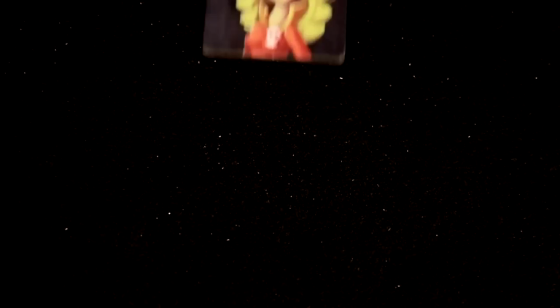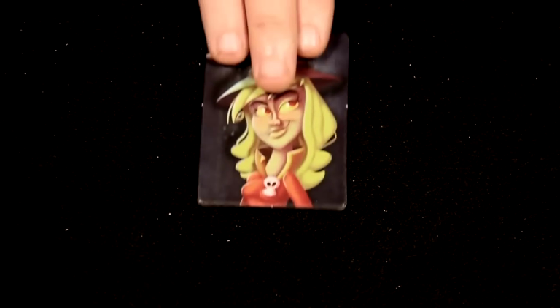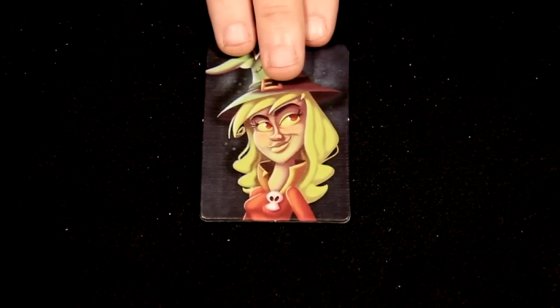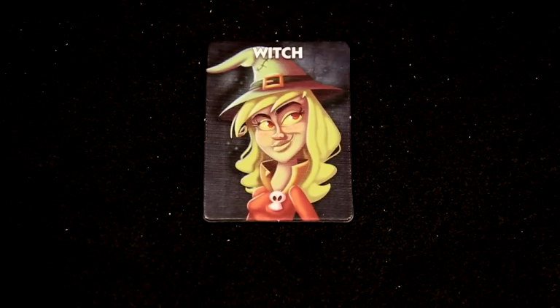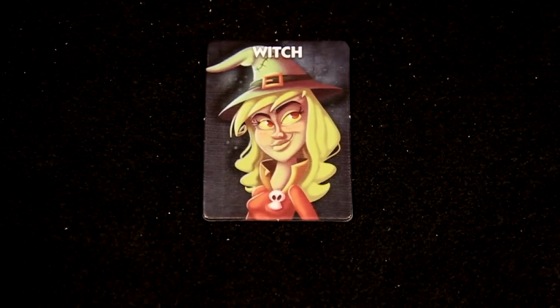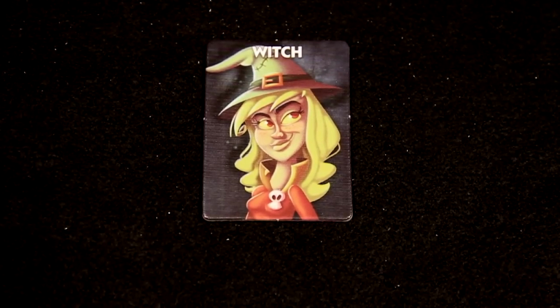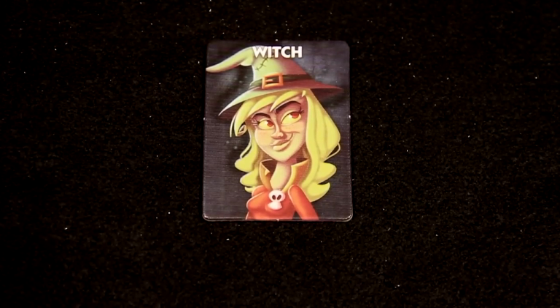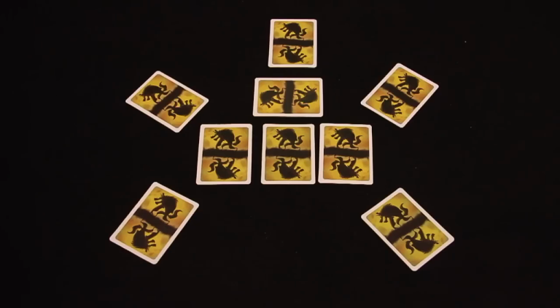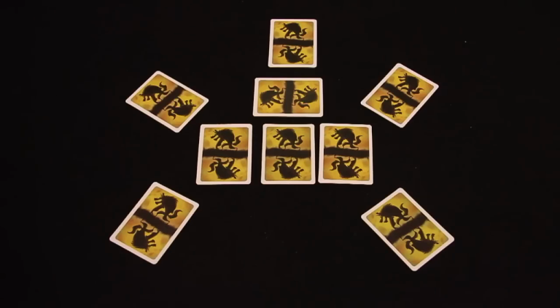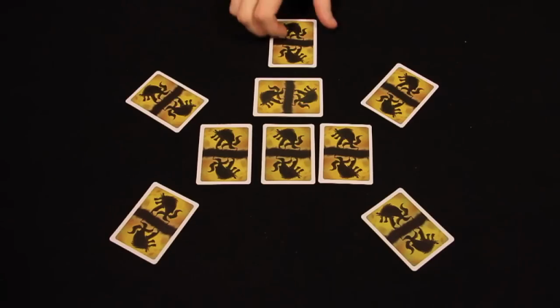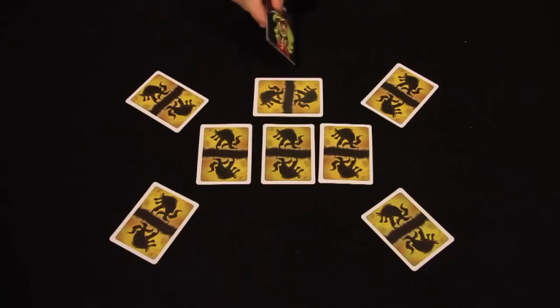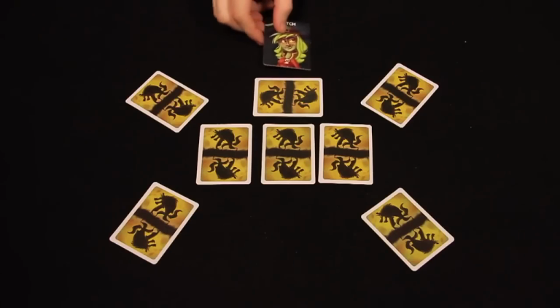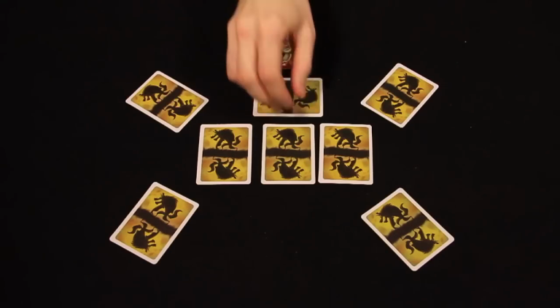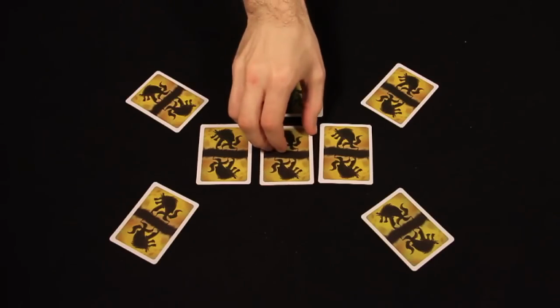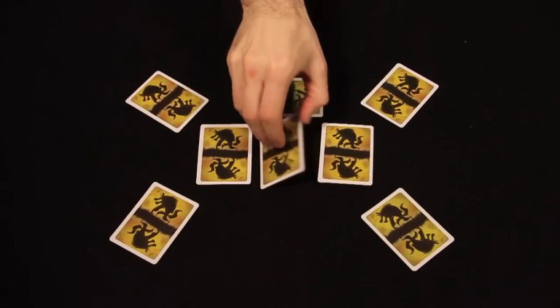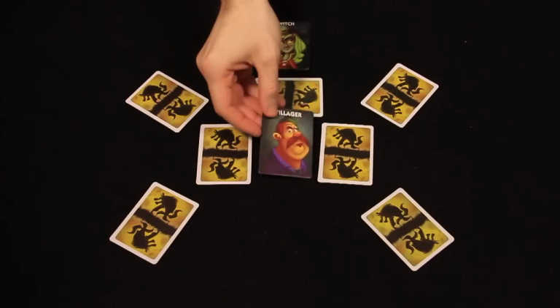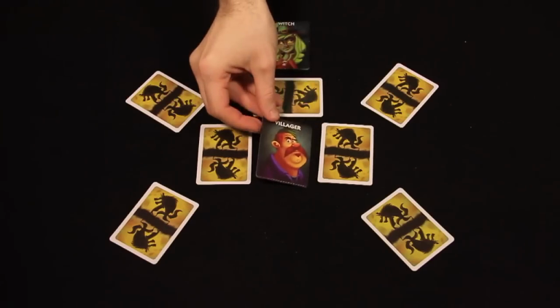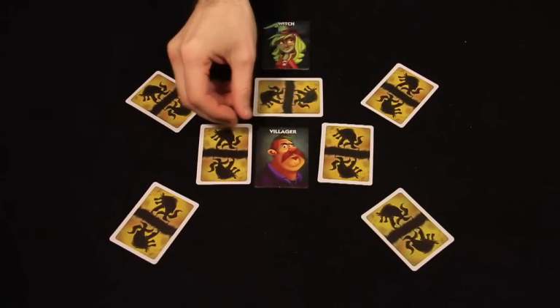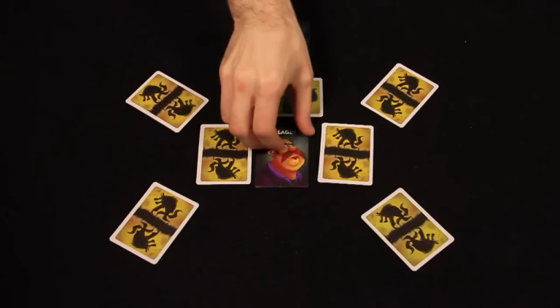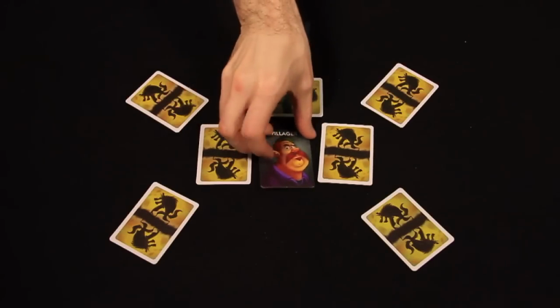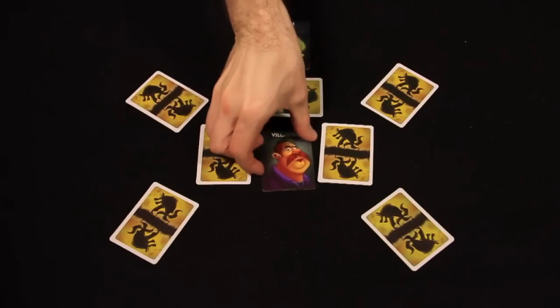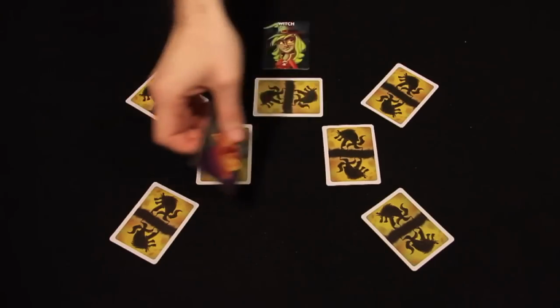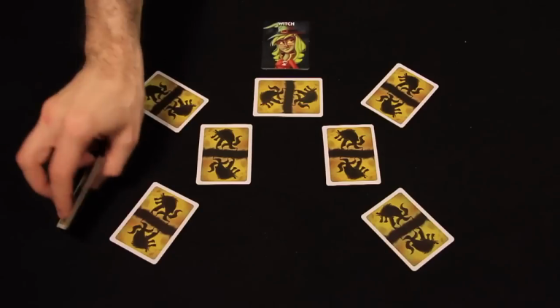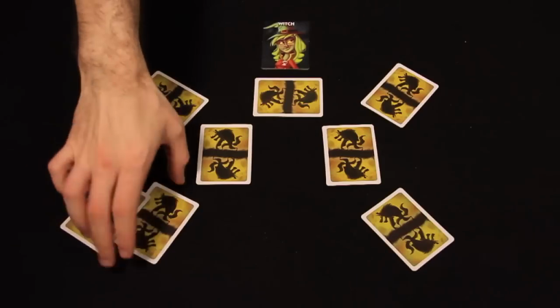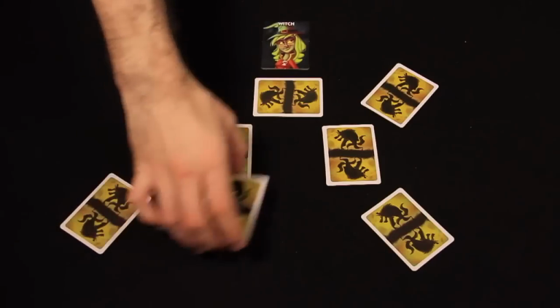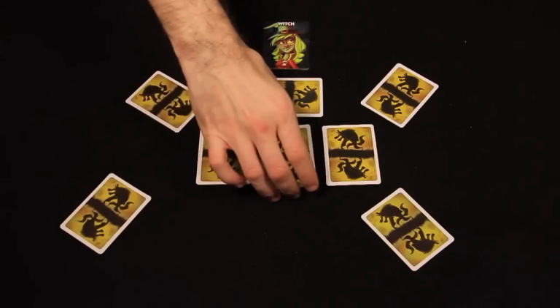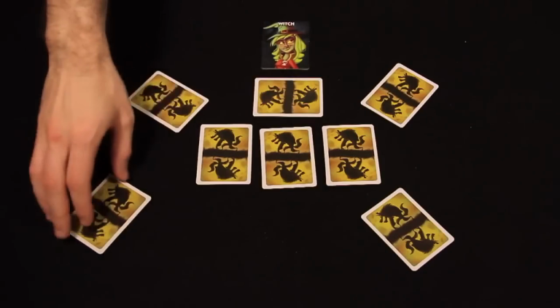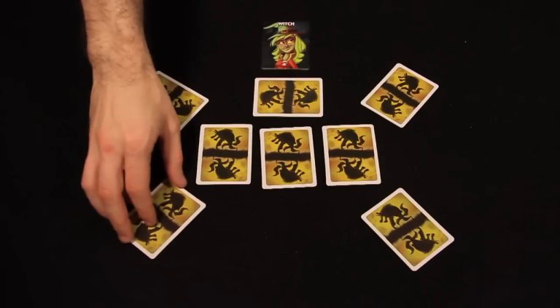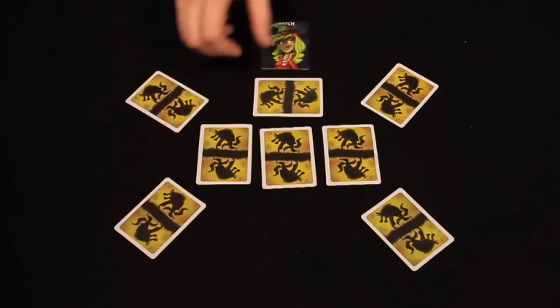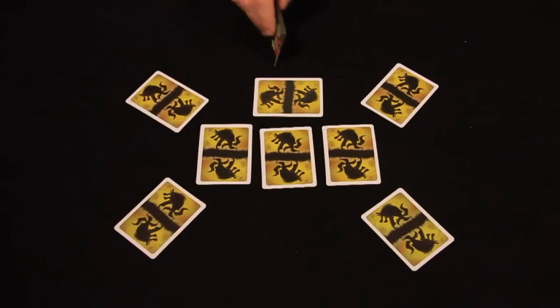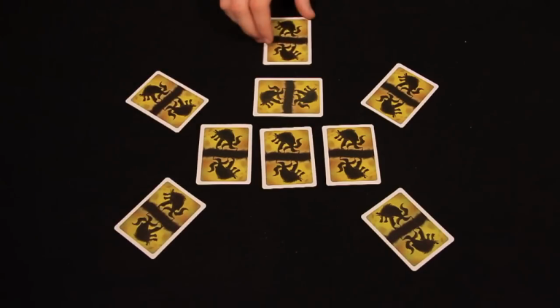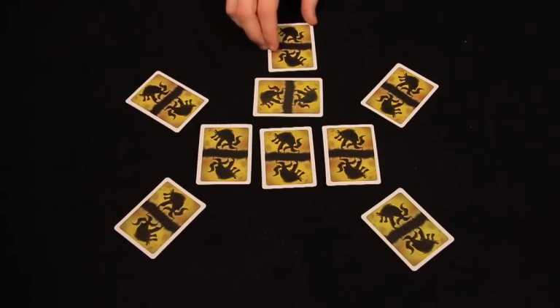The Witch may look at one card in the center. If she does, she then swaps that card with another player's card.